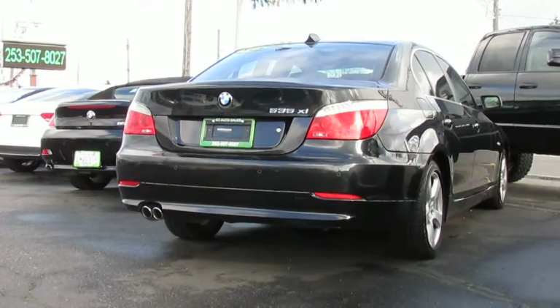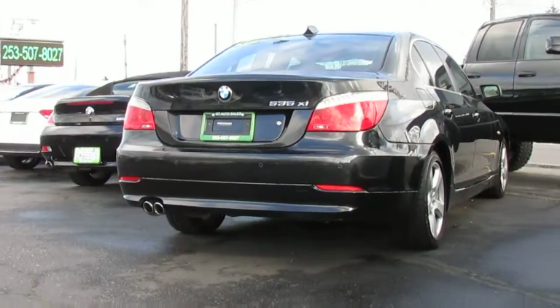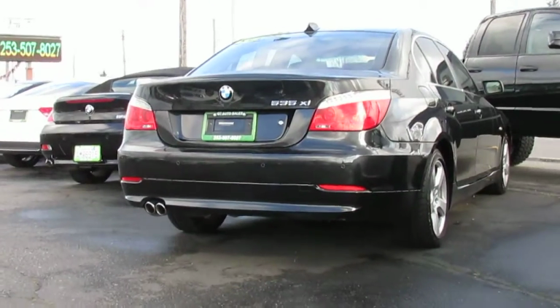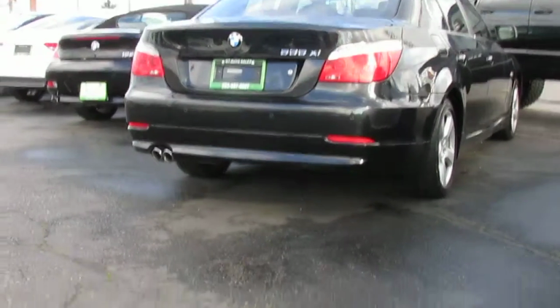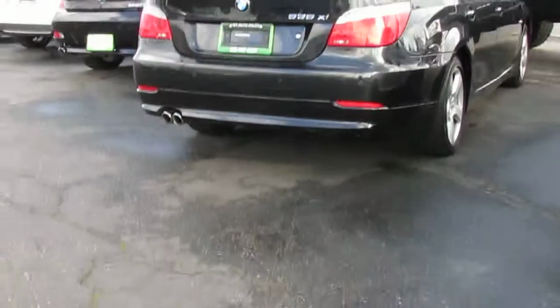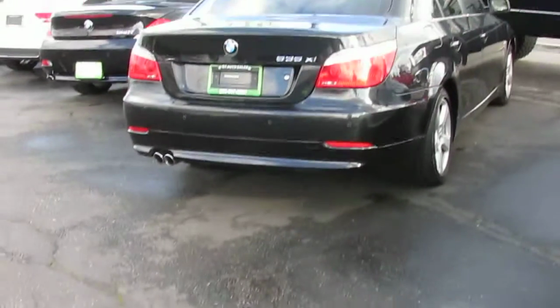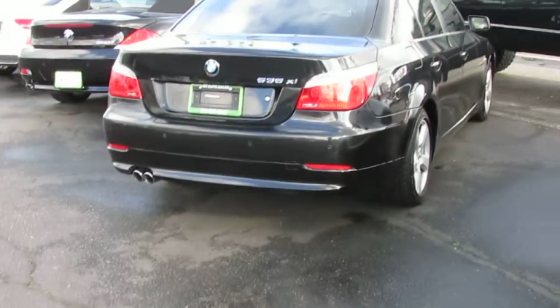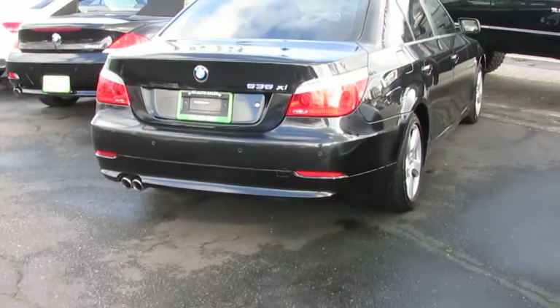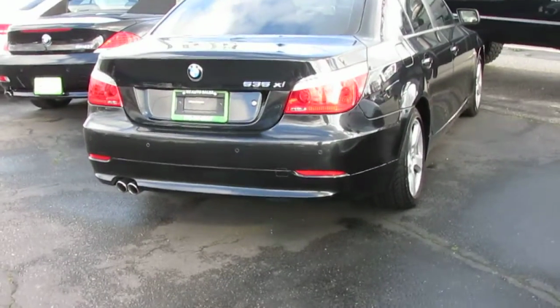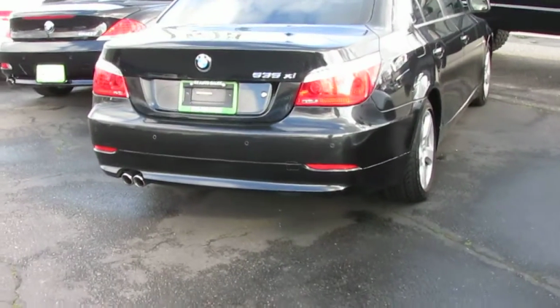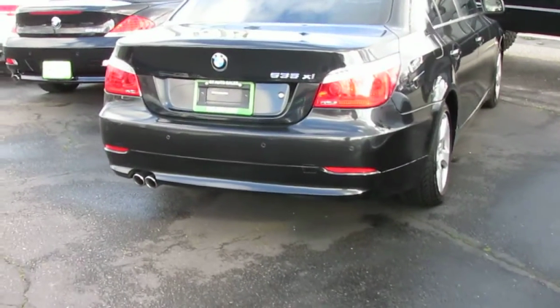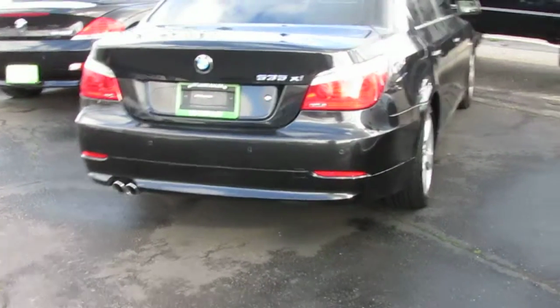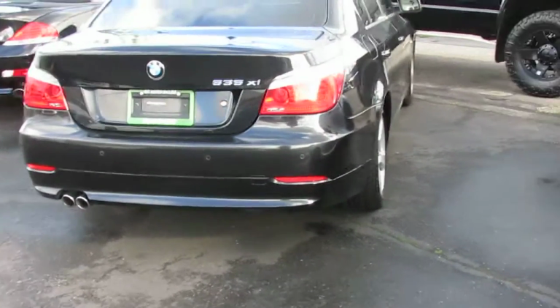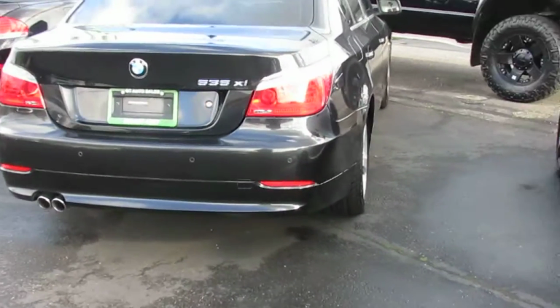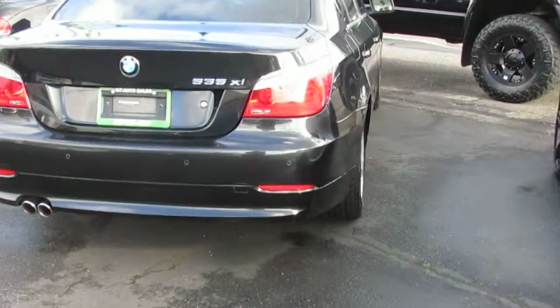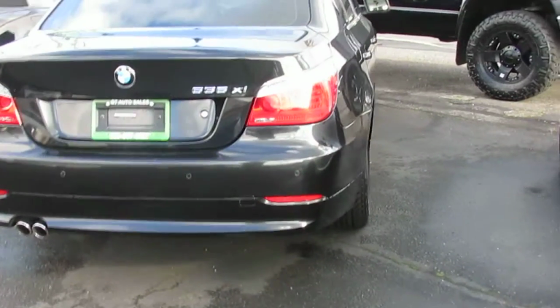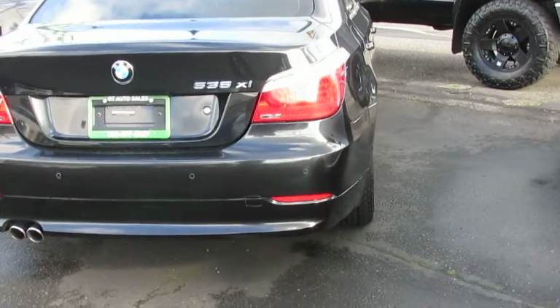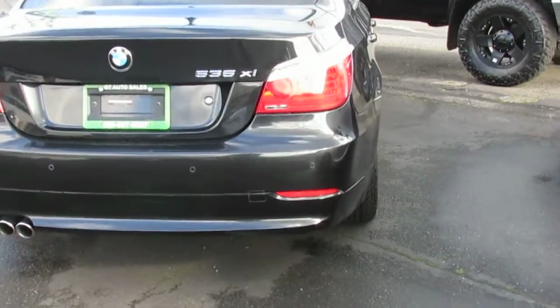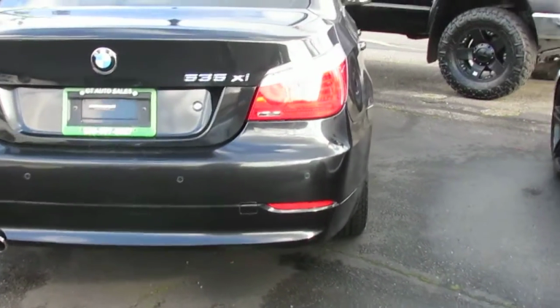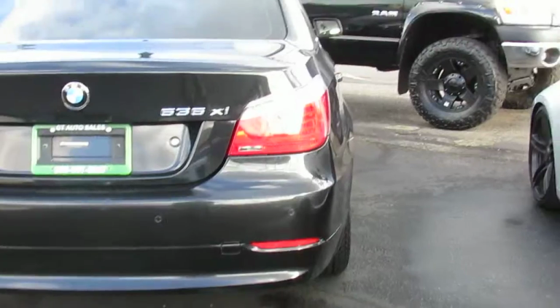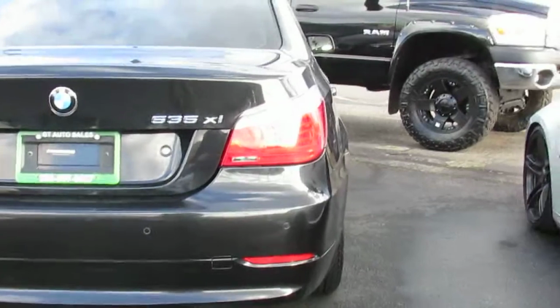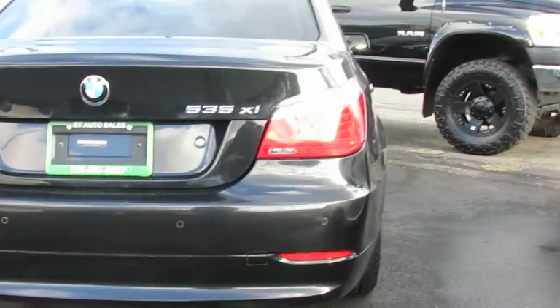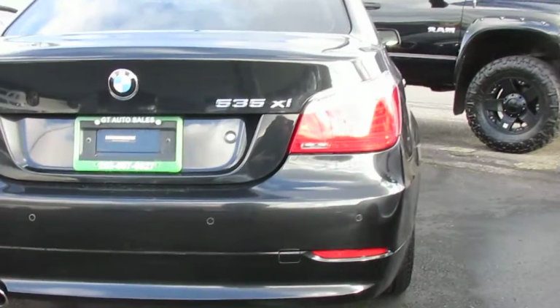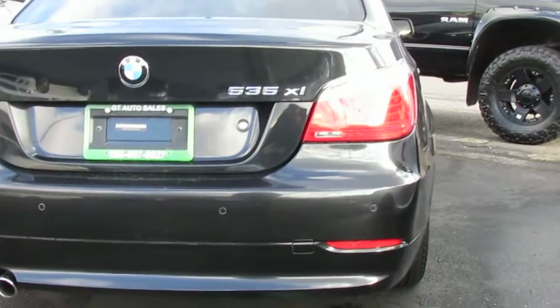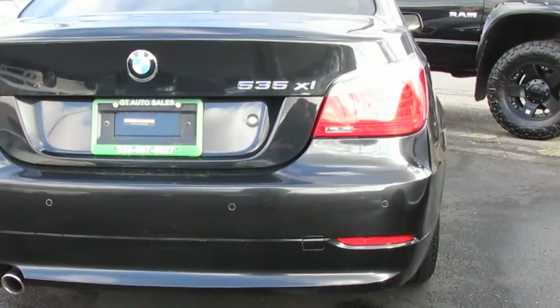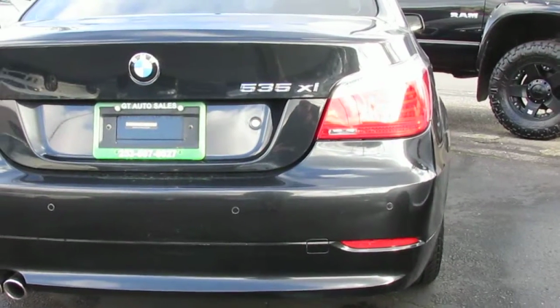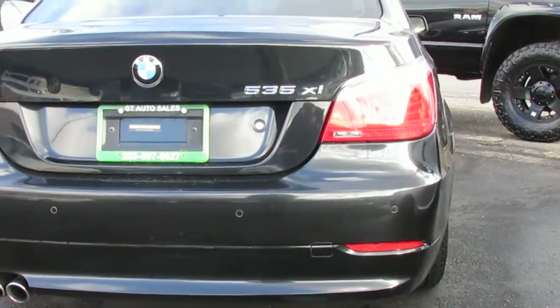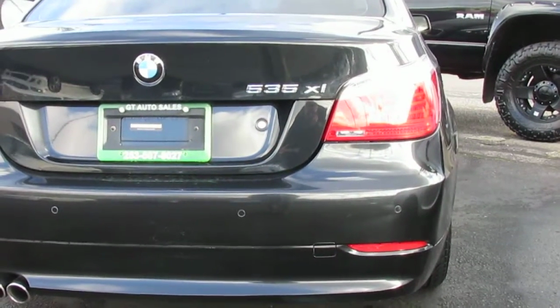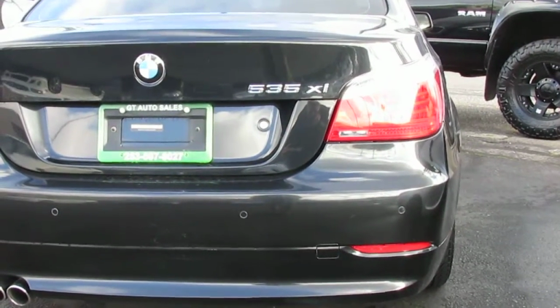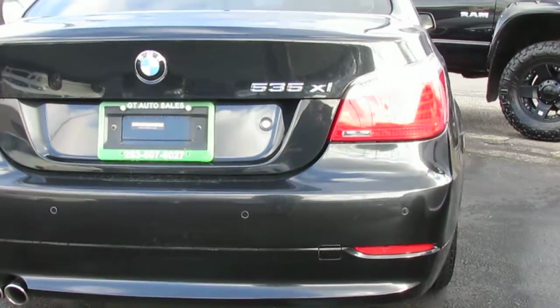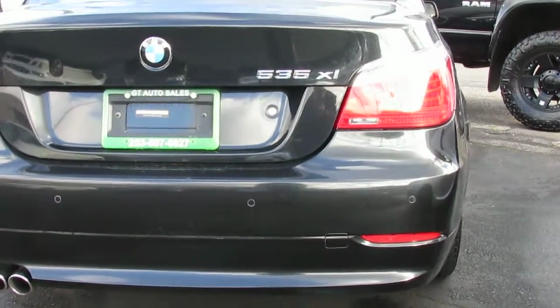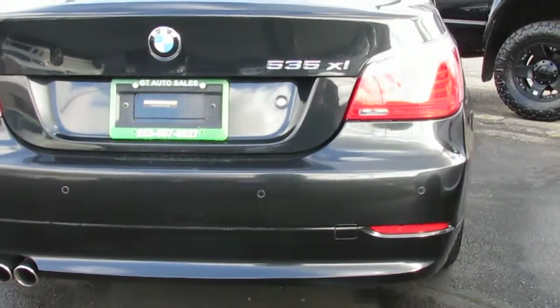How's it going Derek? My name is Cameron over here at GT Auto. Just going to send you a video about your inquiry on our 535xi all-wheel drive BMW 5 Series.